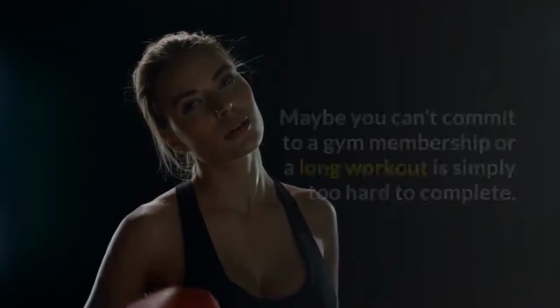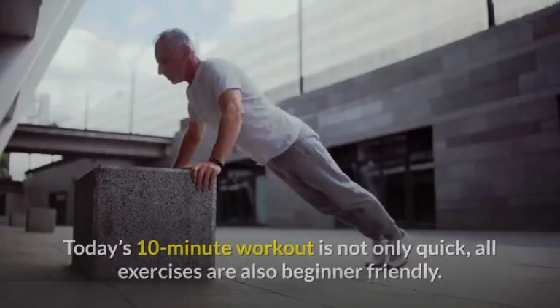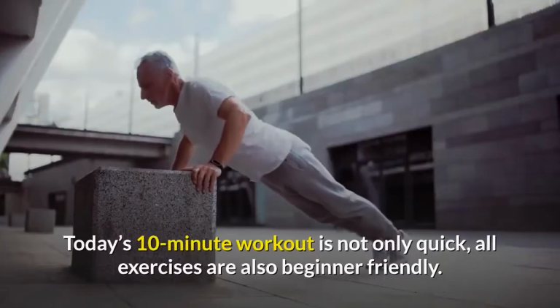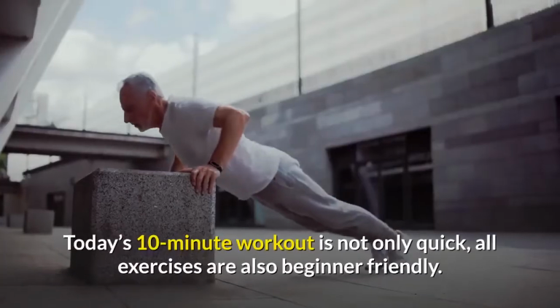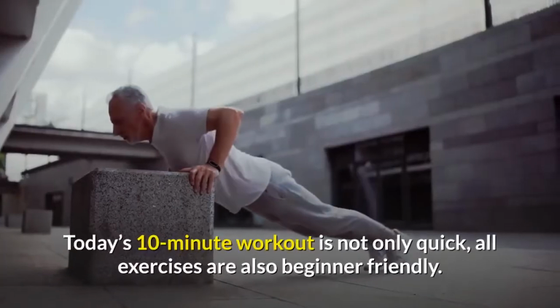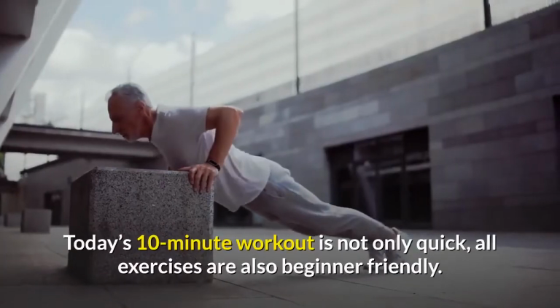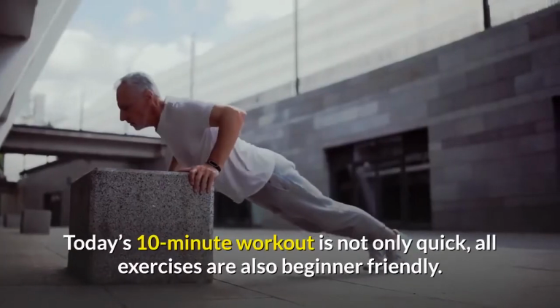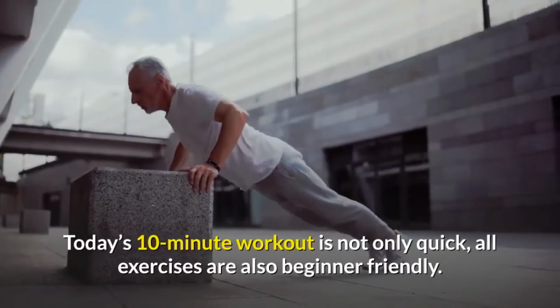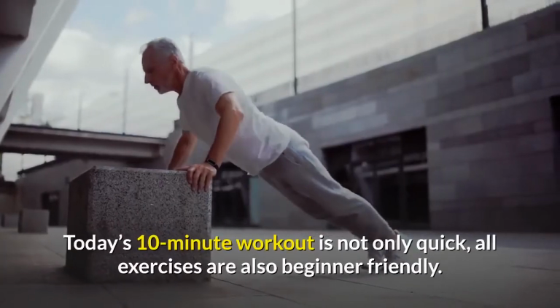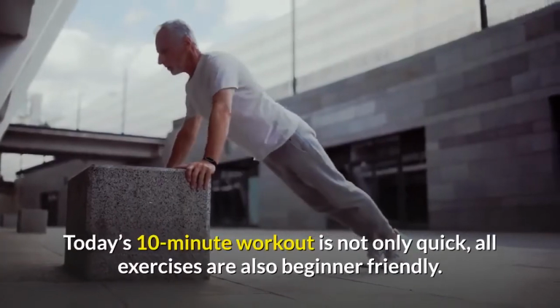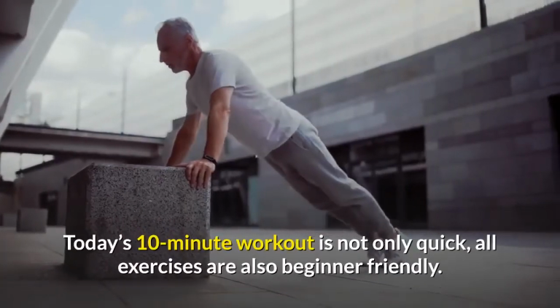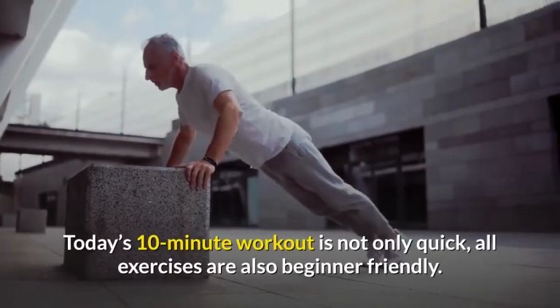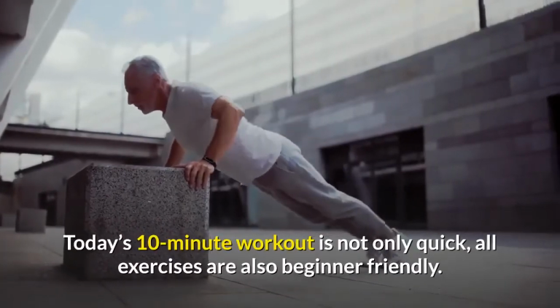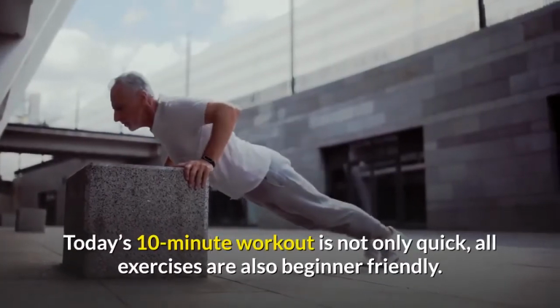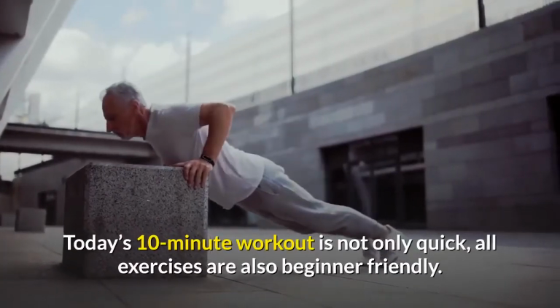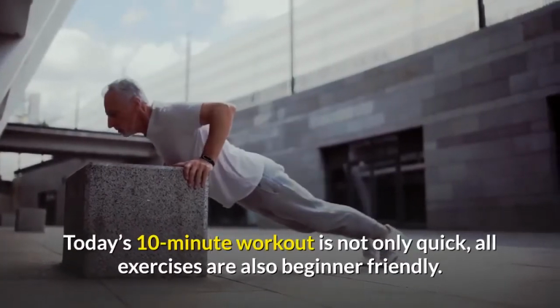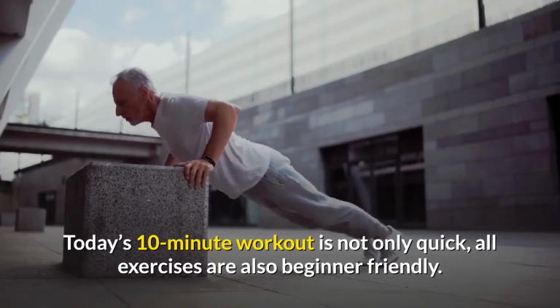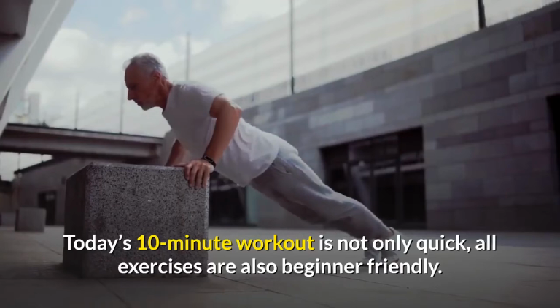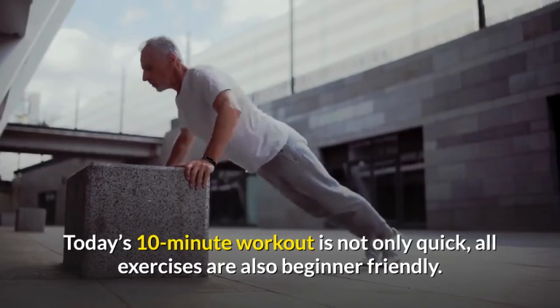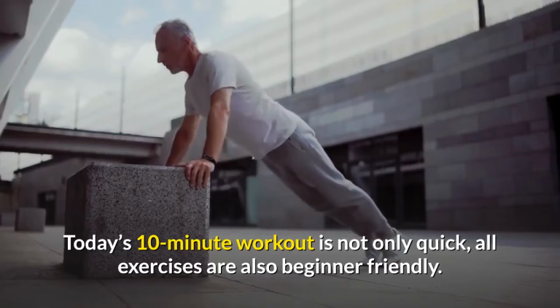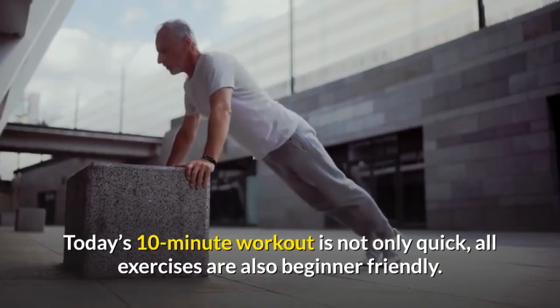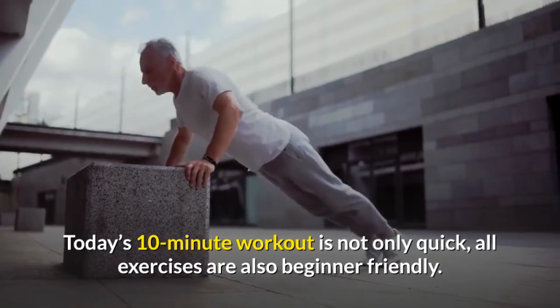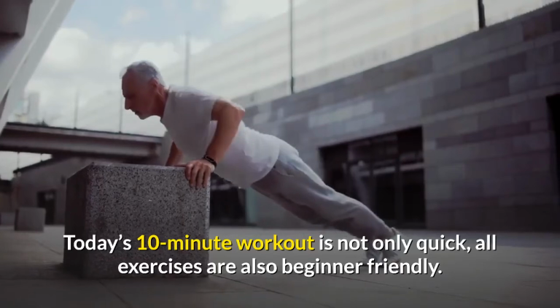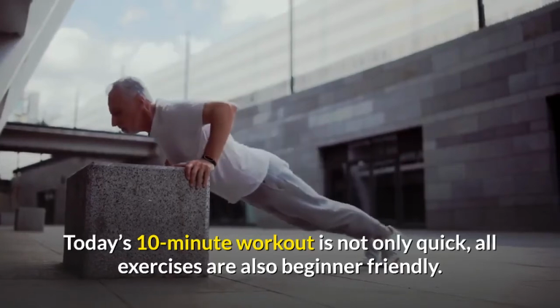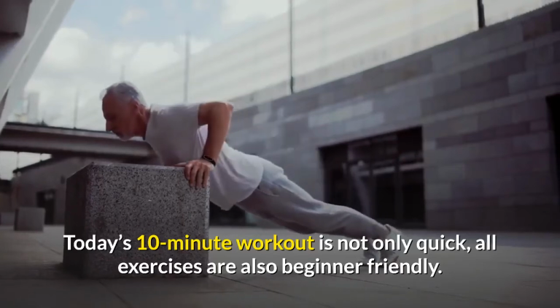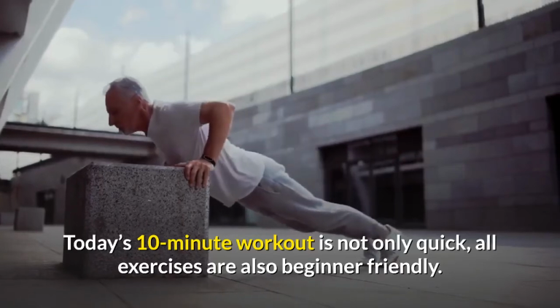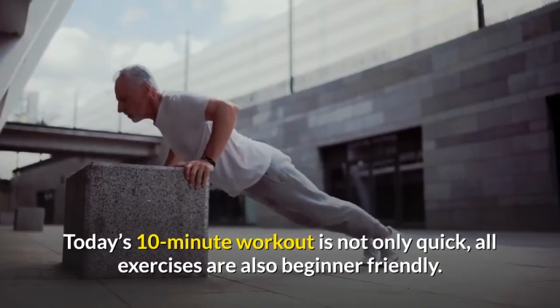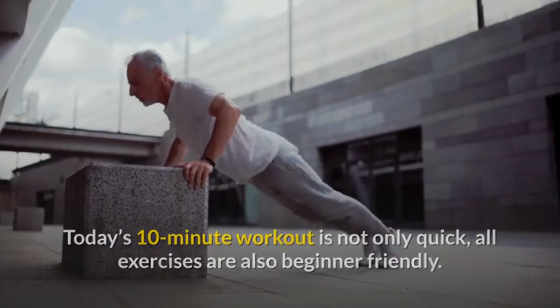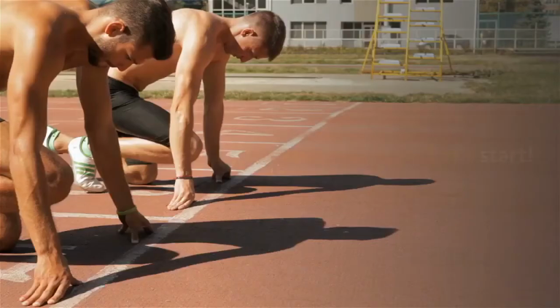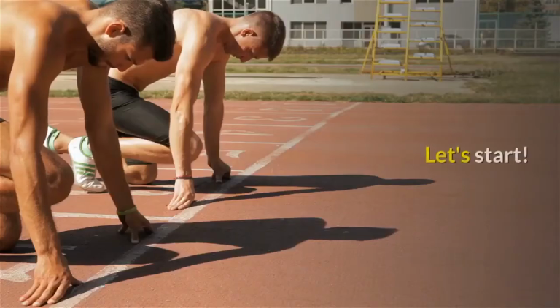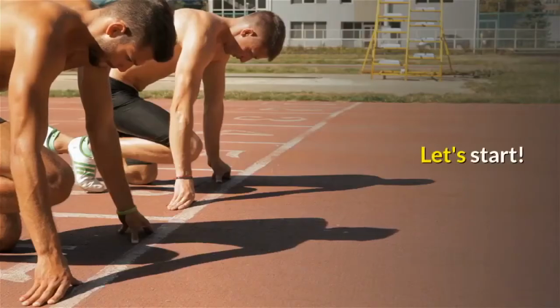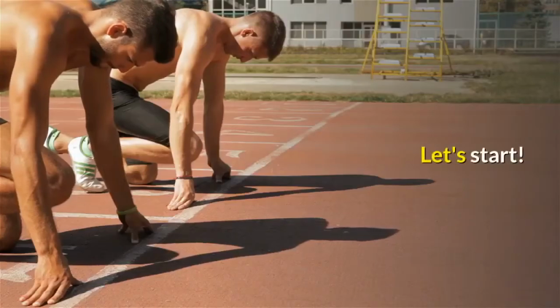Today's 10-minute workout is not only quick, all exercises are also beginner-friendly. Let's start.